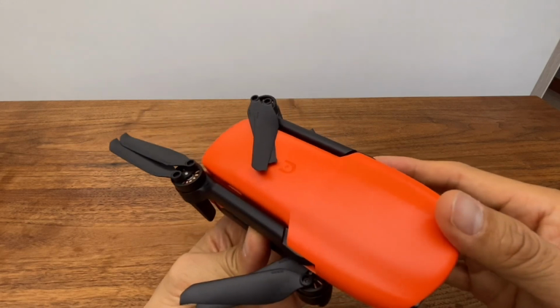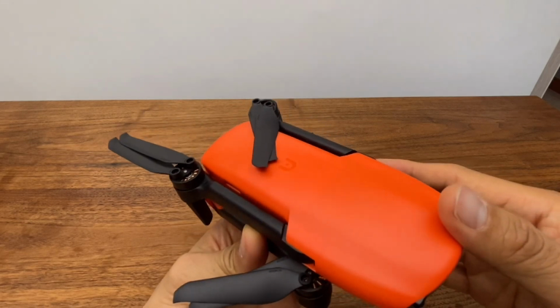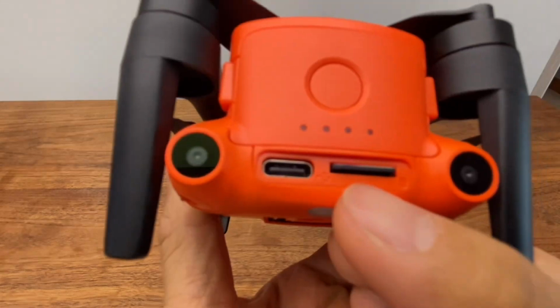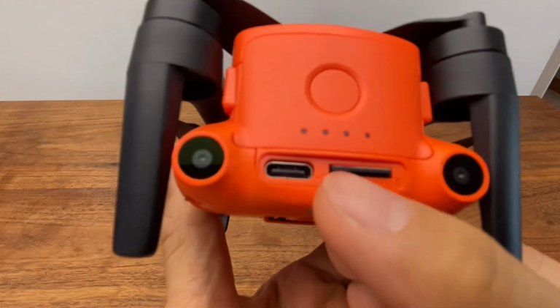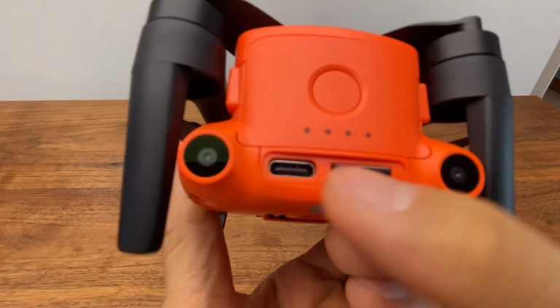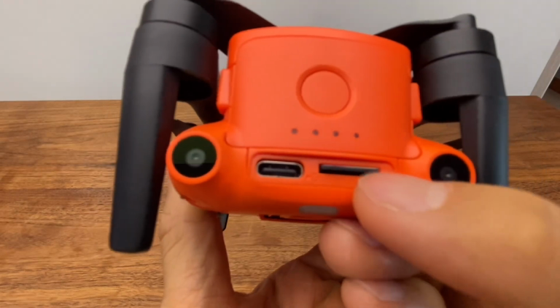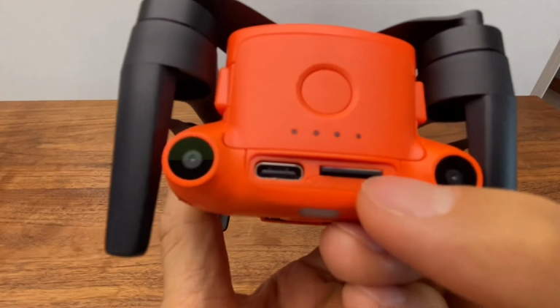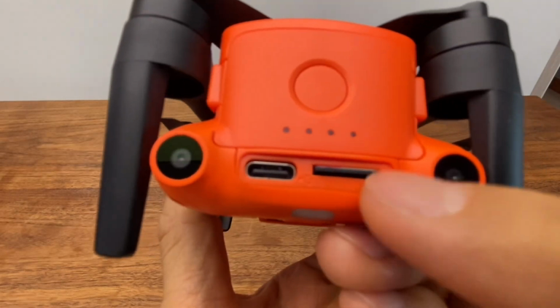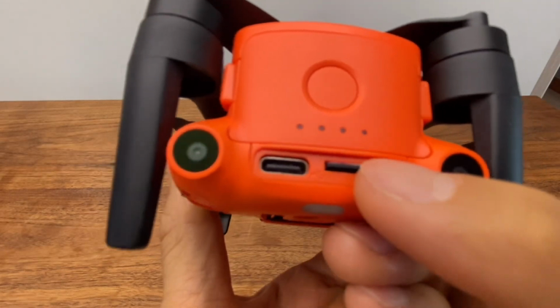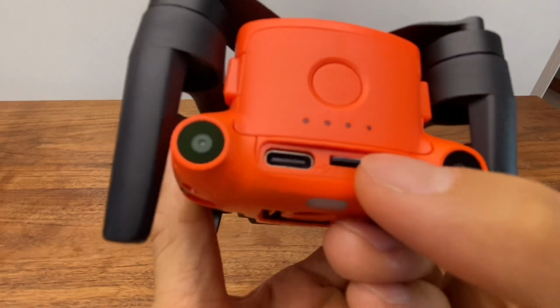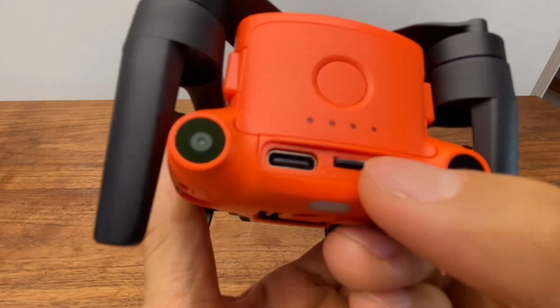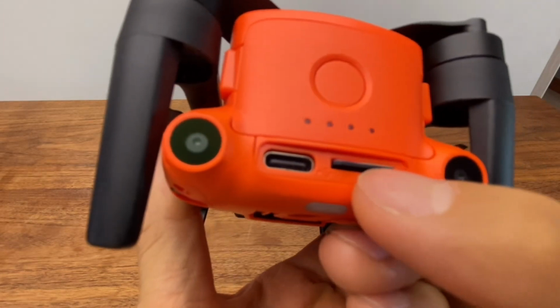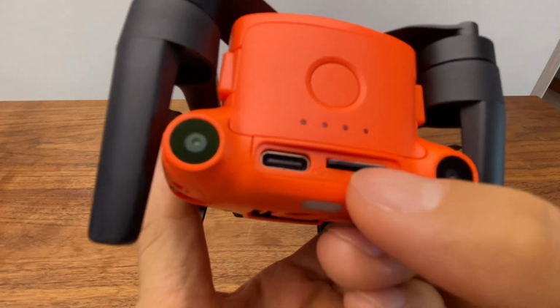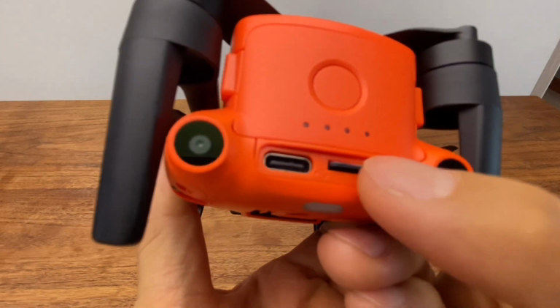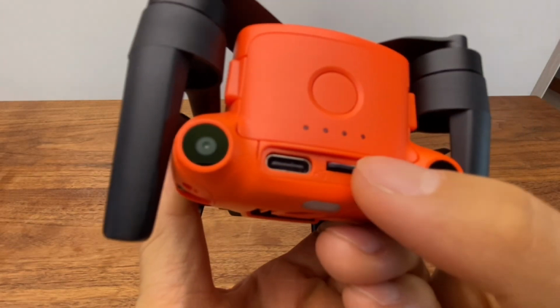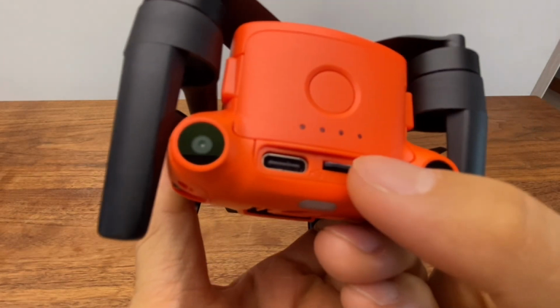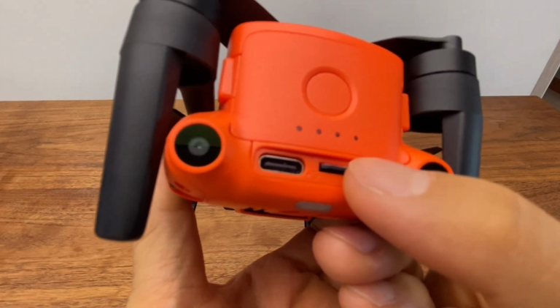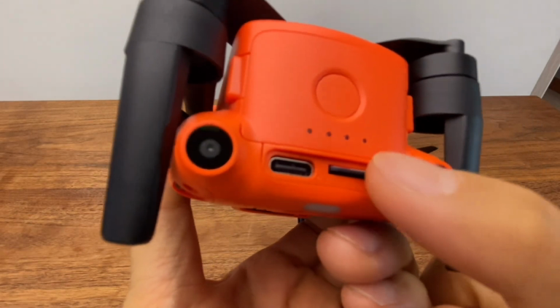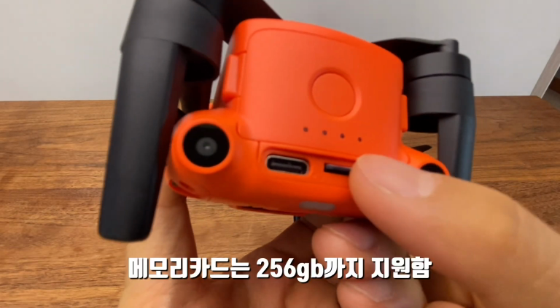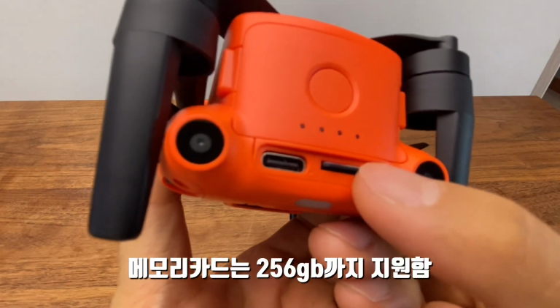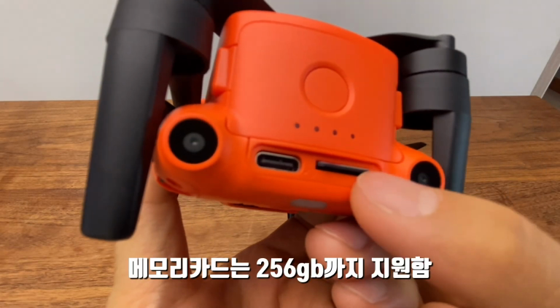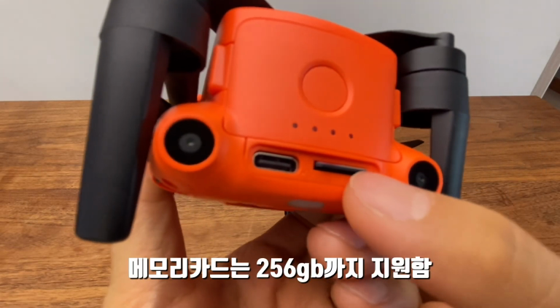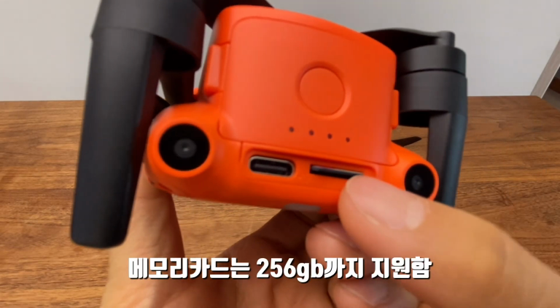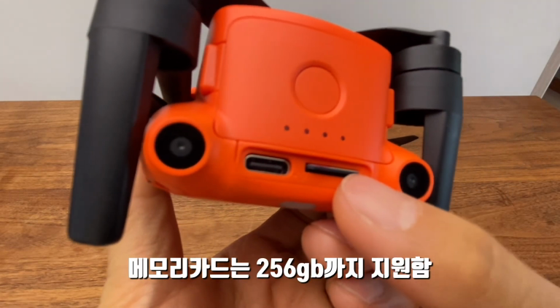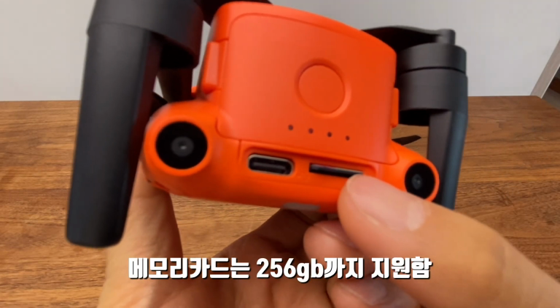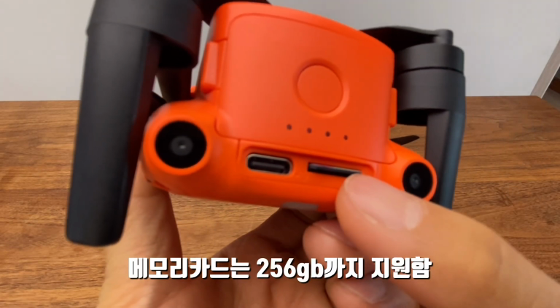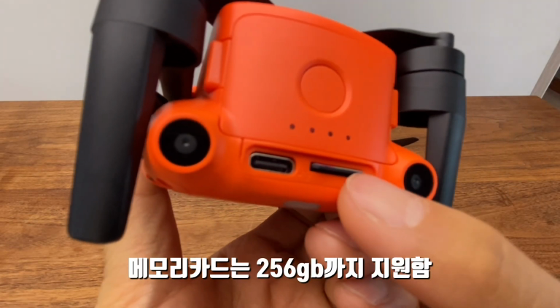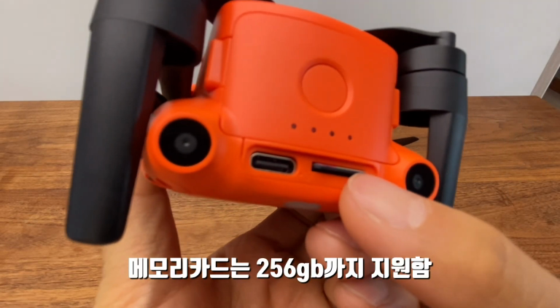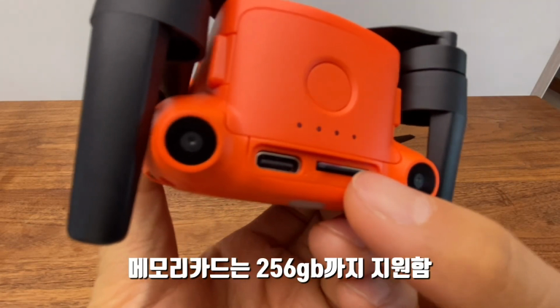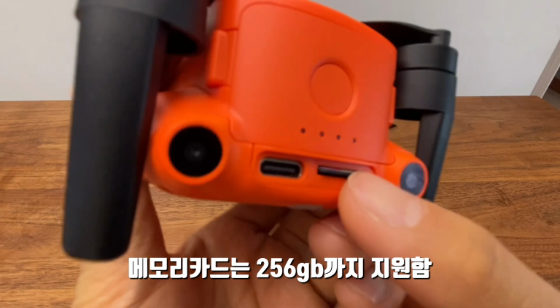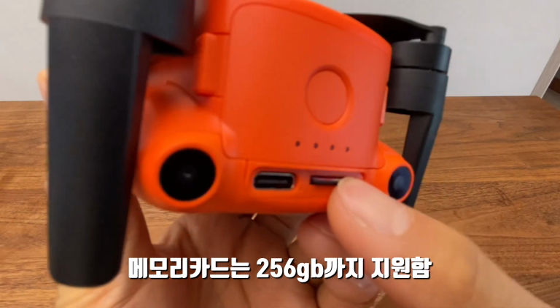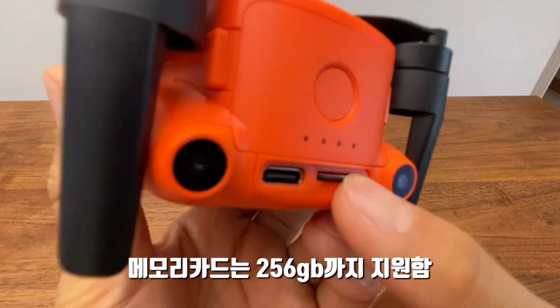You can add a memory card. It supports up to a 256GB microSD card.